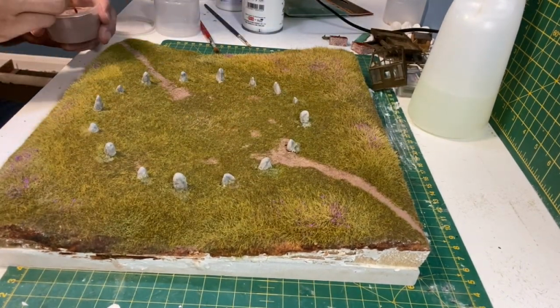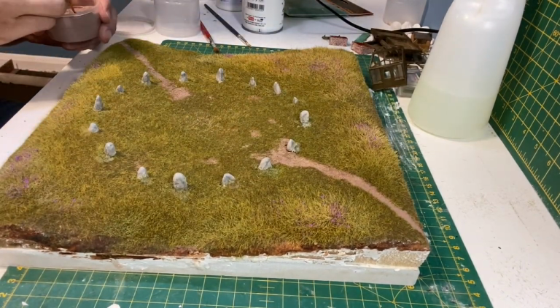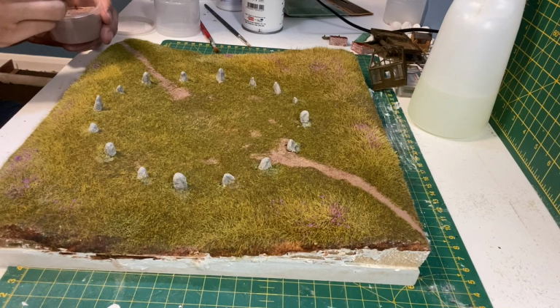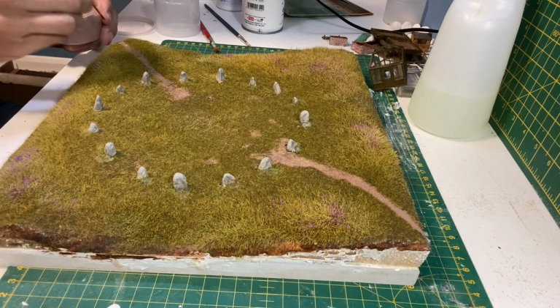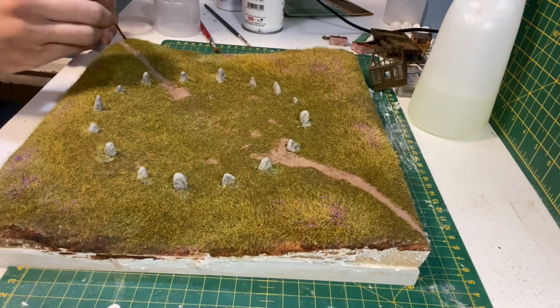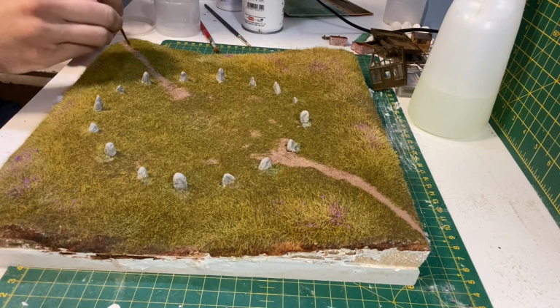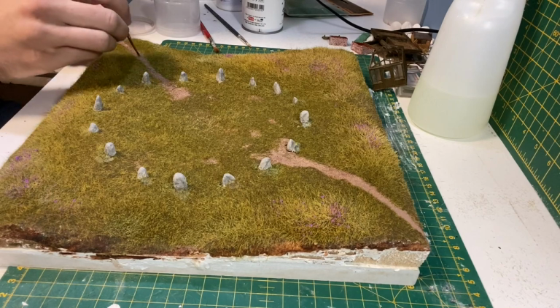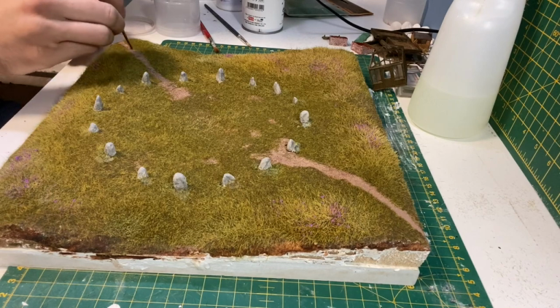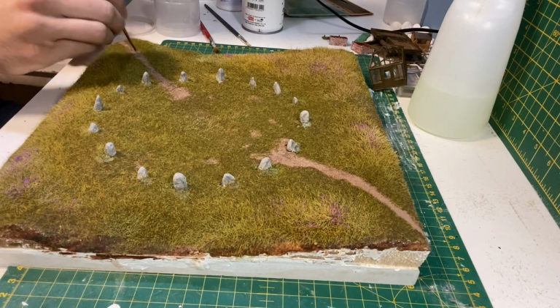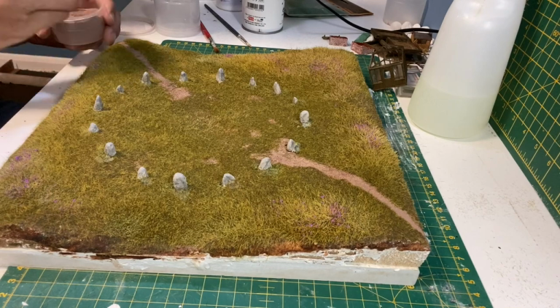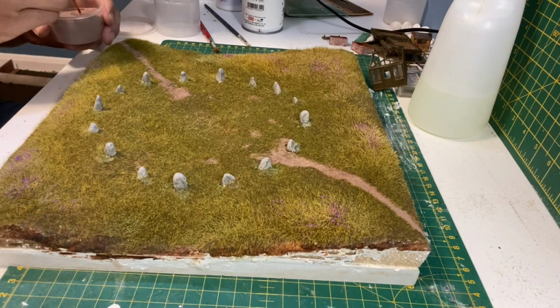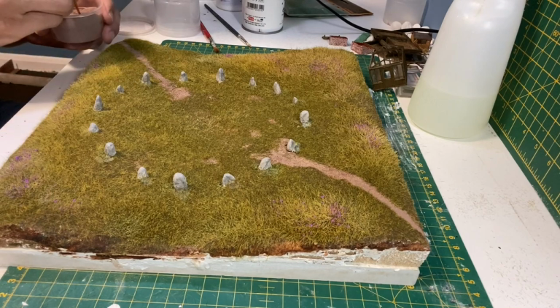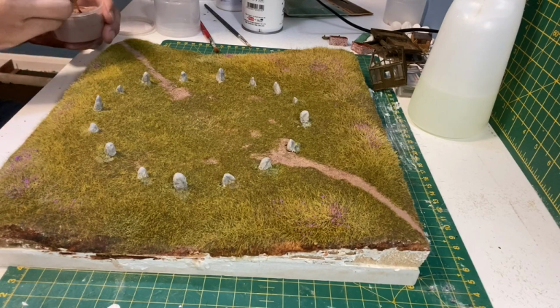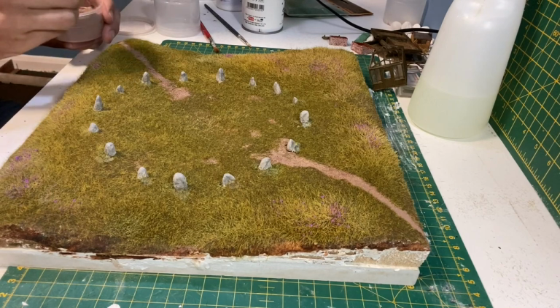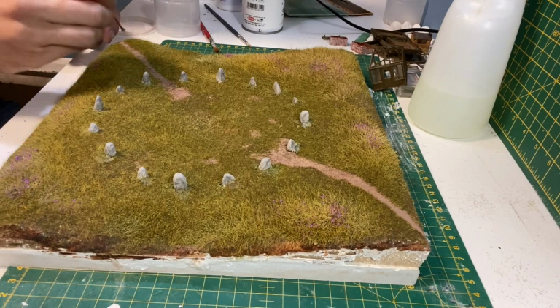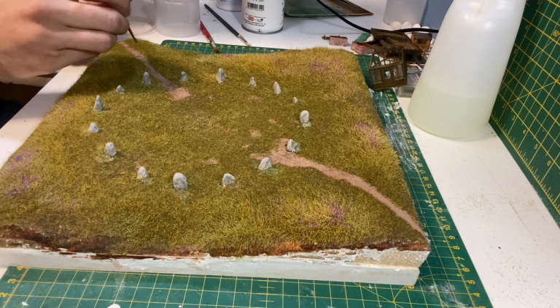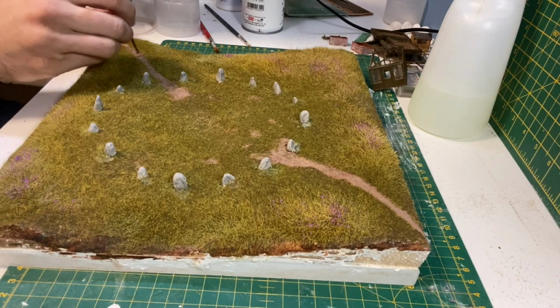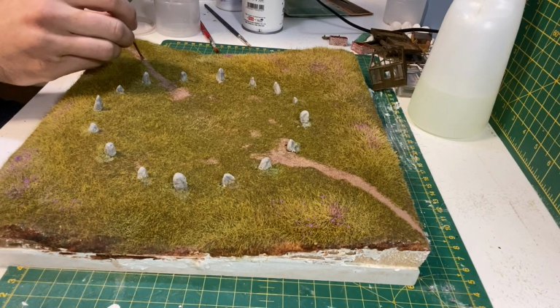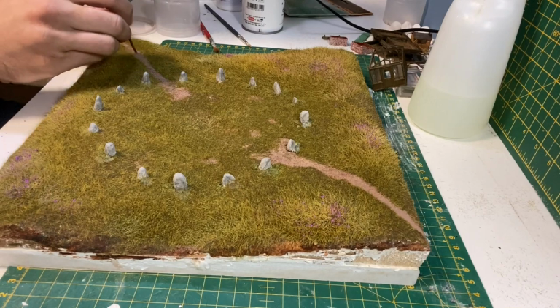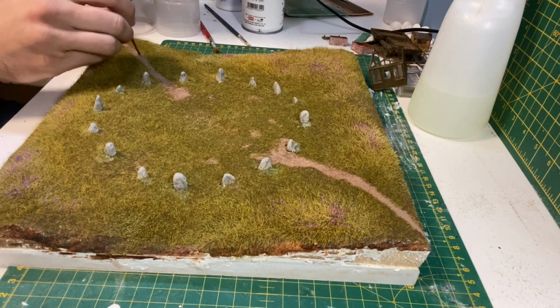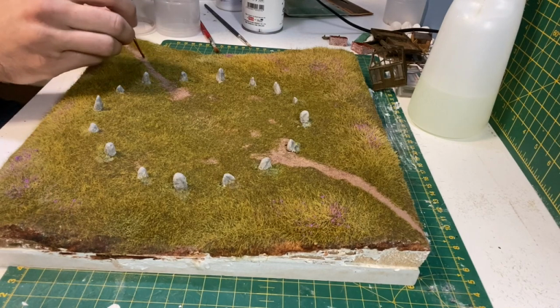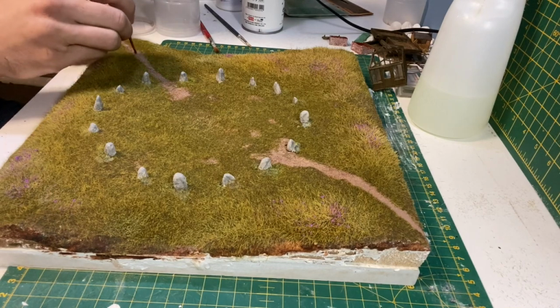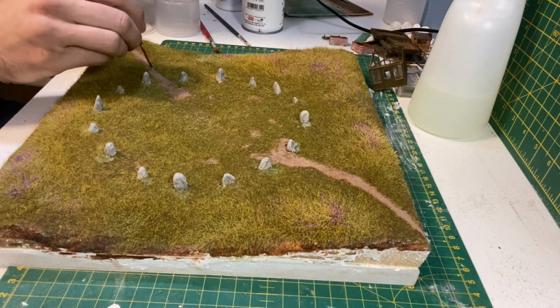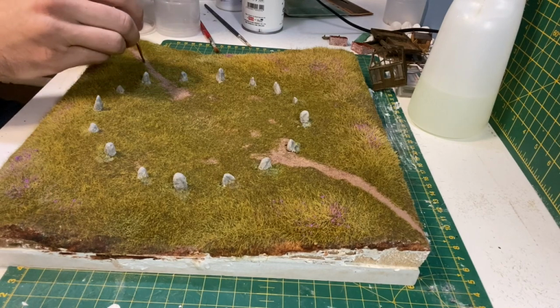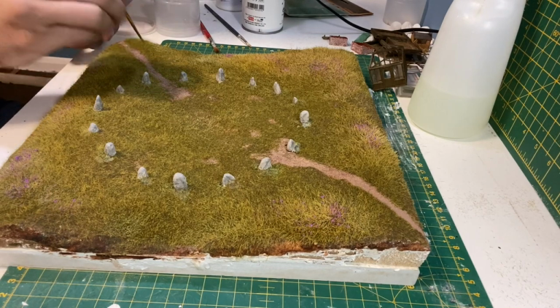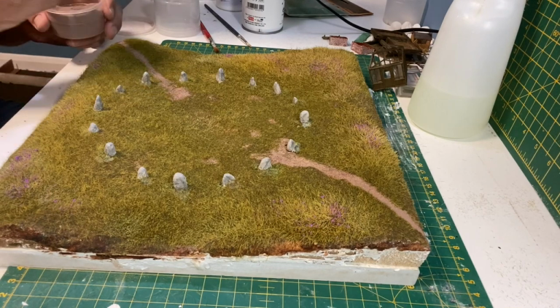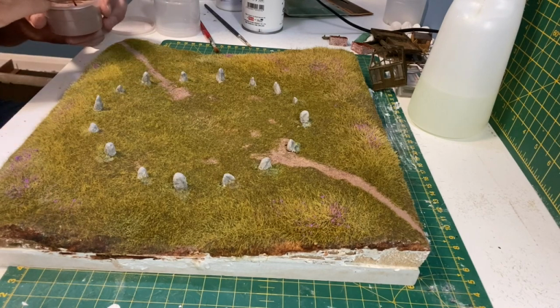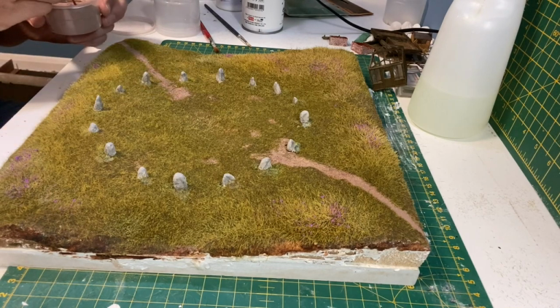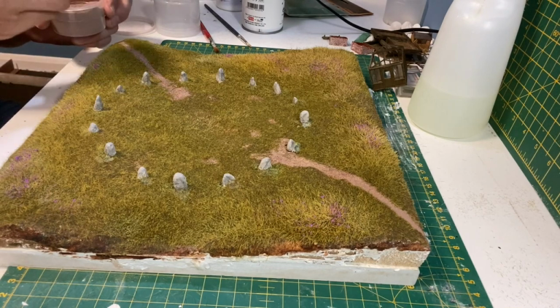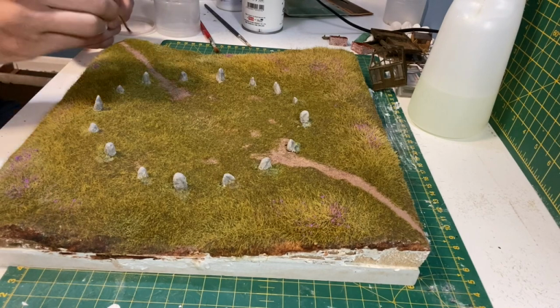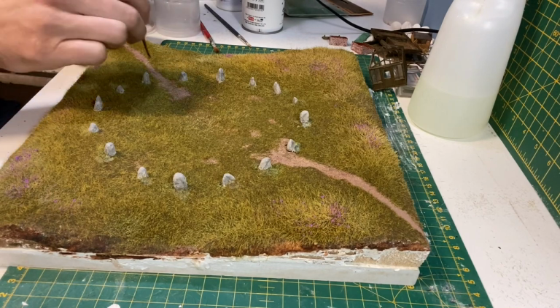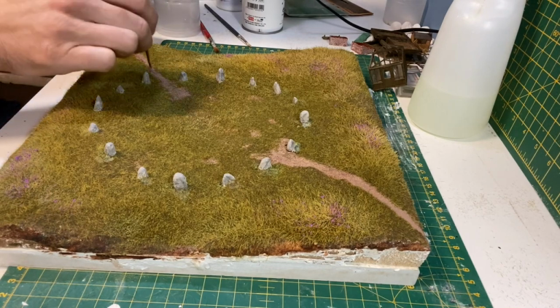For the path I'm using Light Earth Weathering Powder and I'm also adding some more in the centre for some general wear.